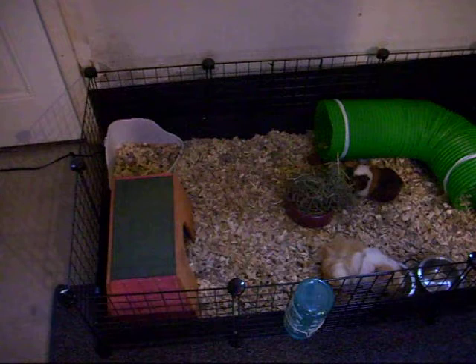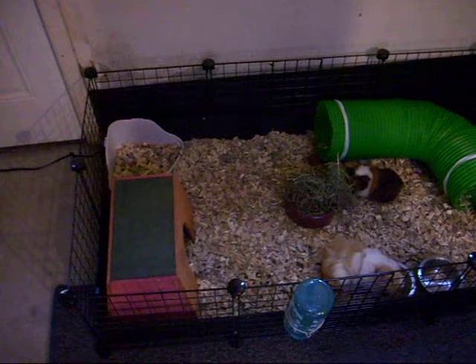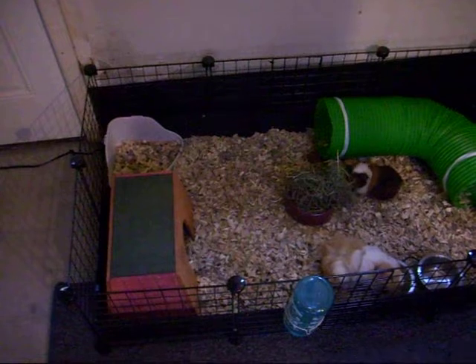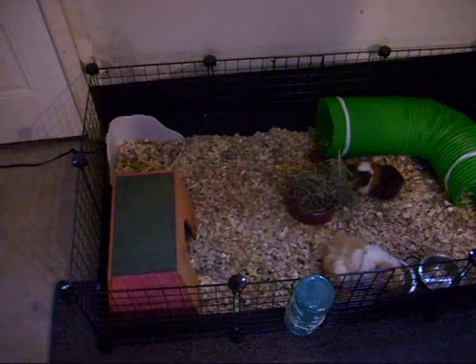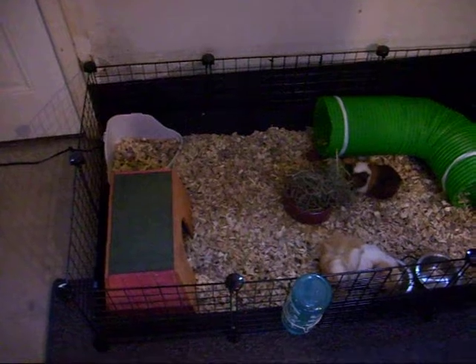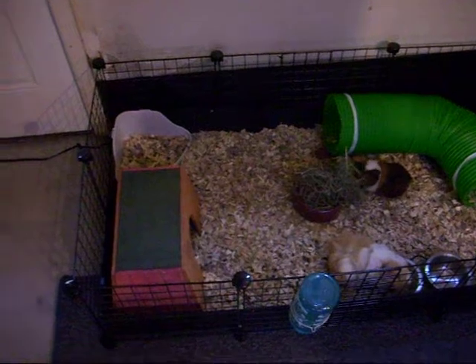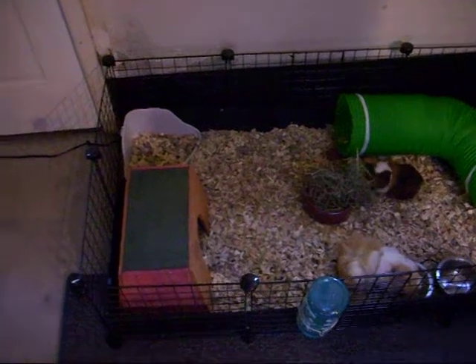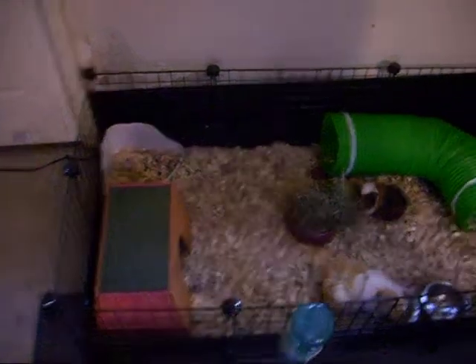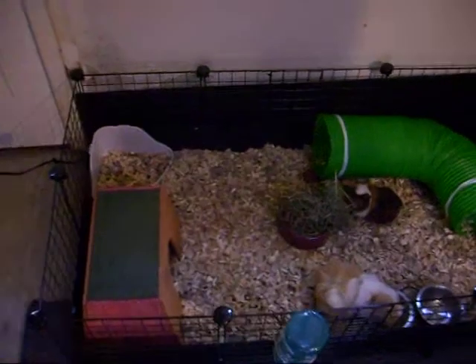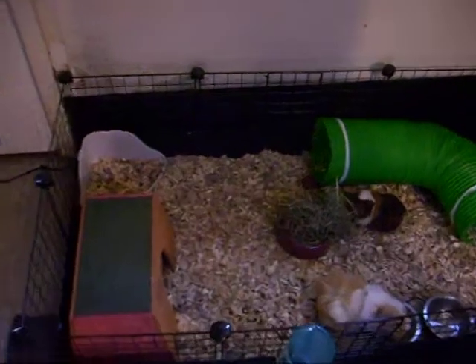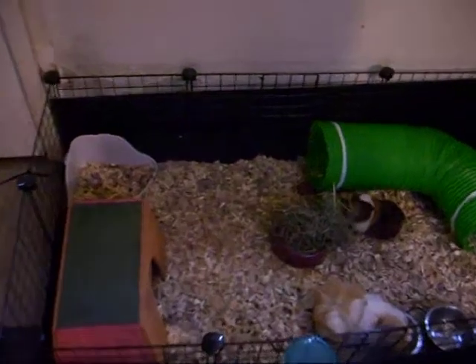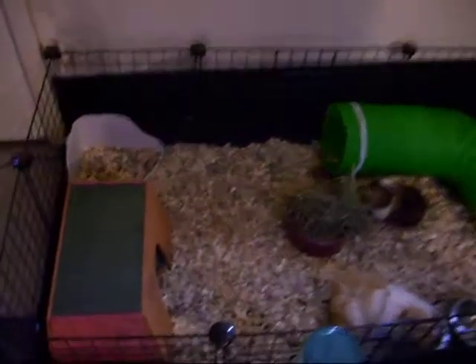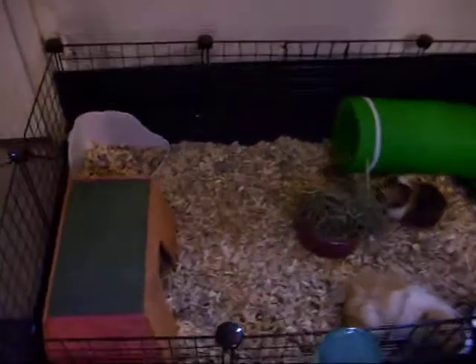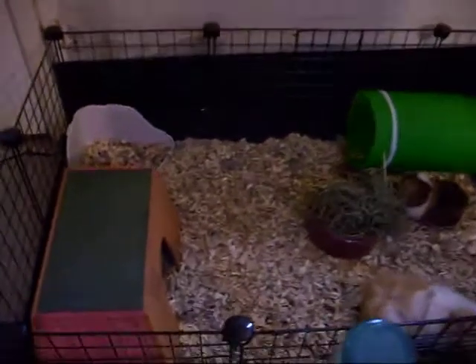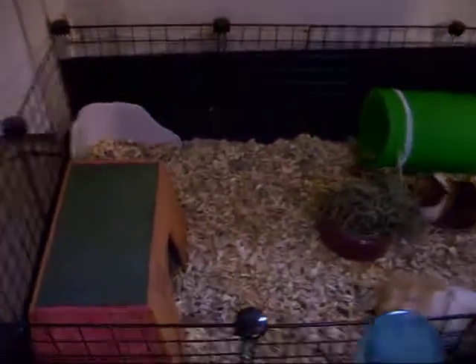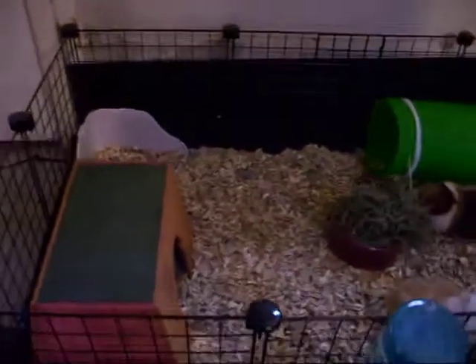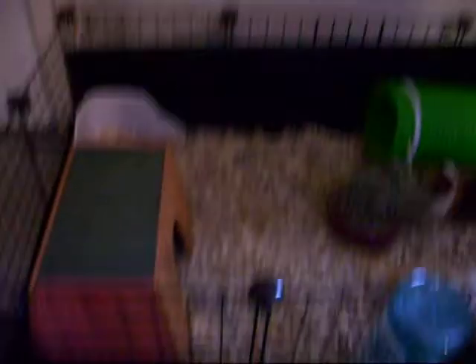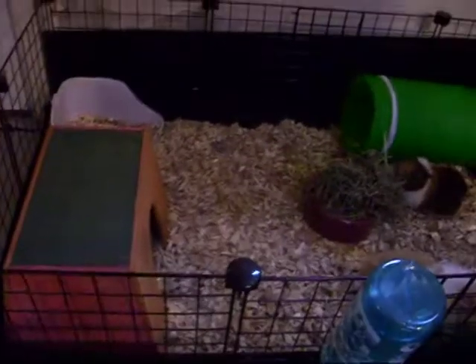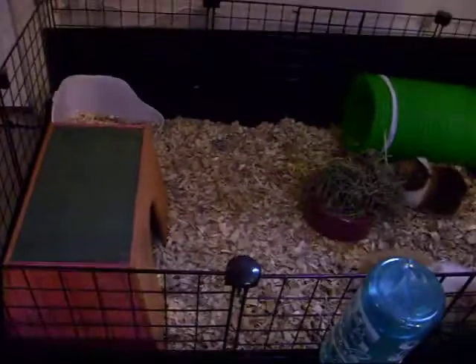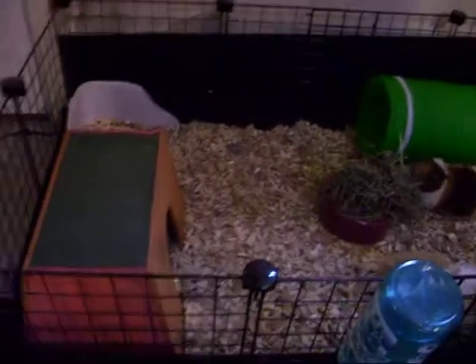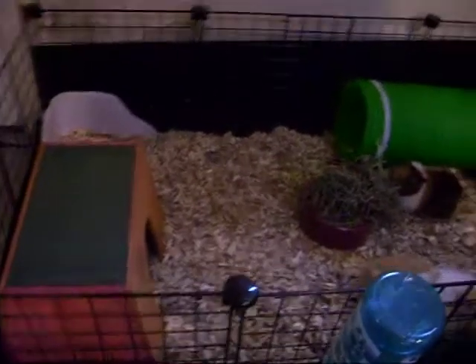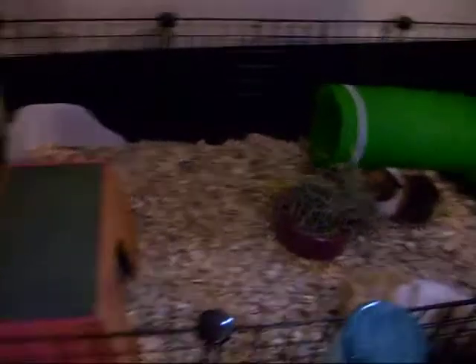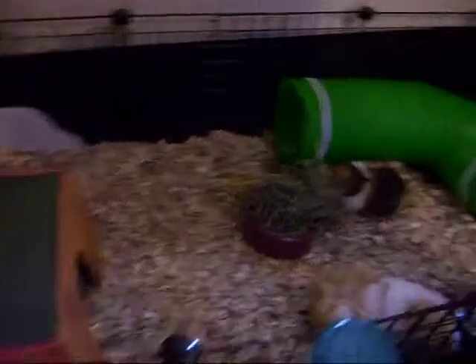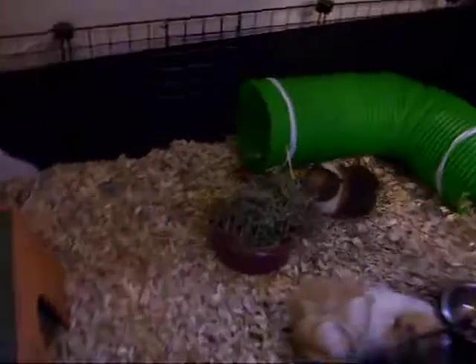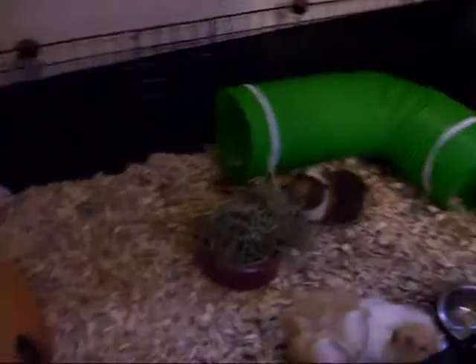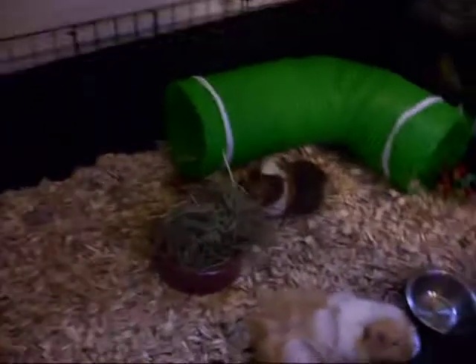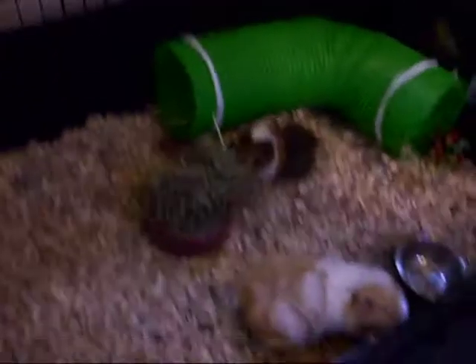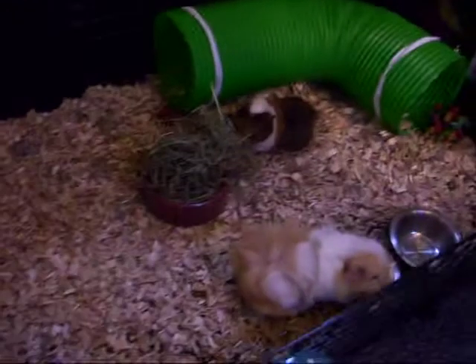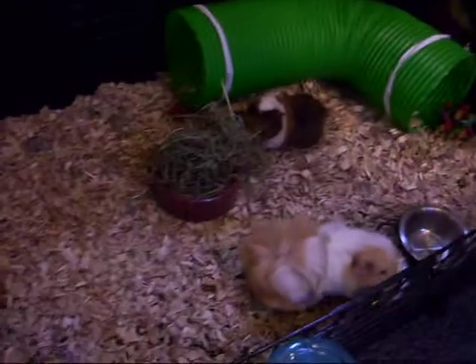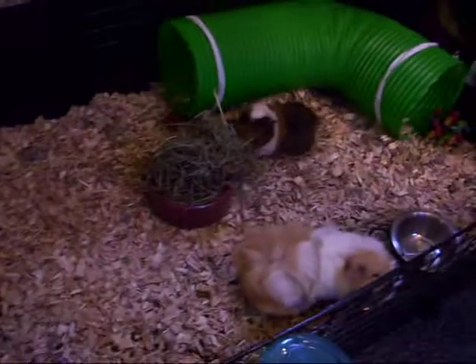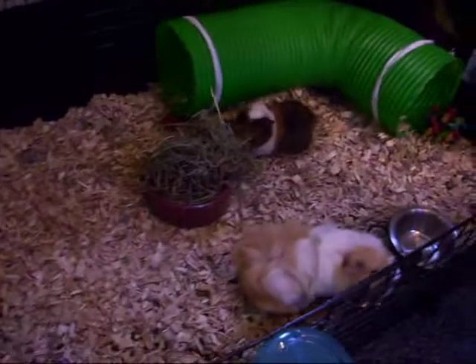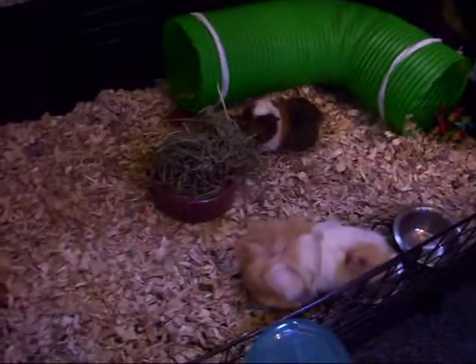Alright, Tyrannus here. It's a little different. I'm going to show you guys how I have my guinea pigs.